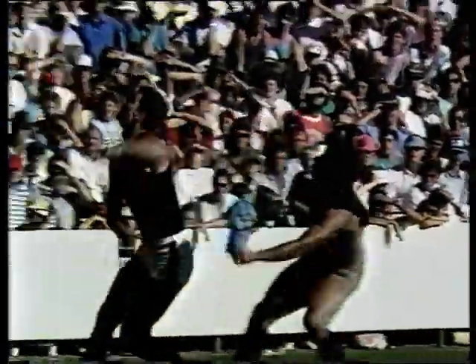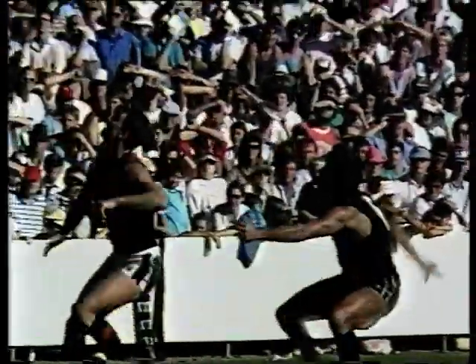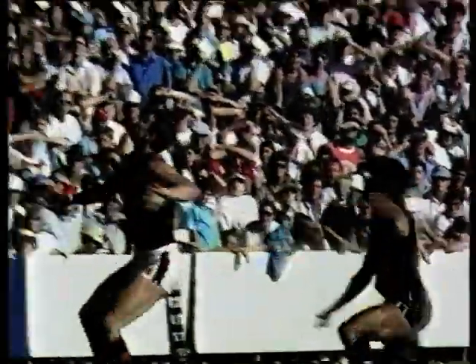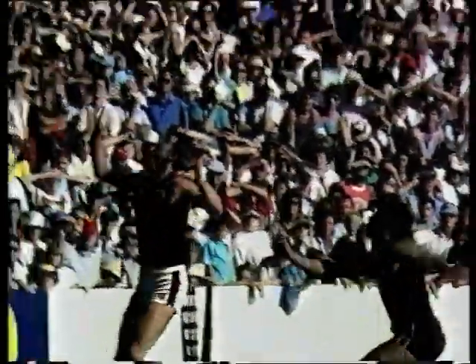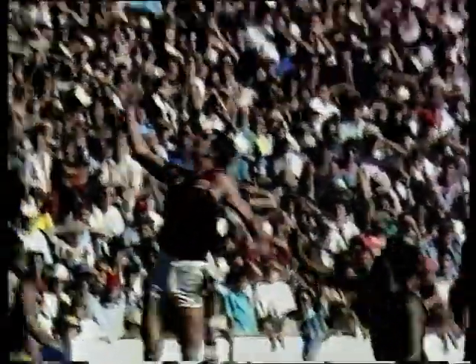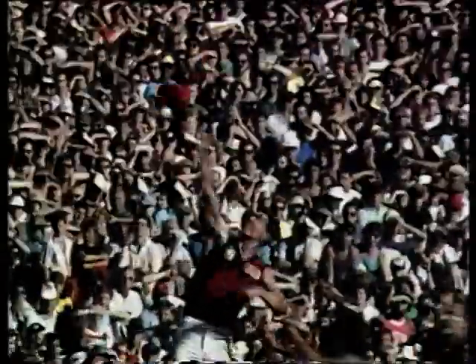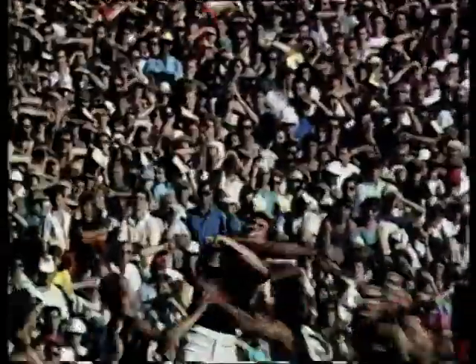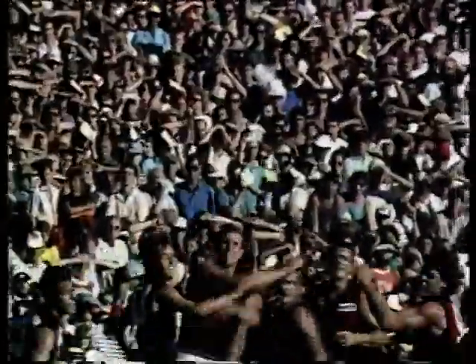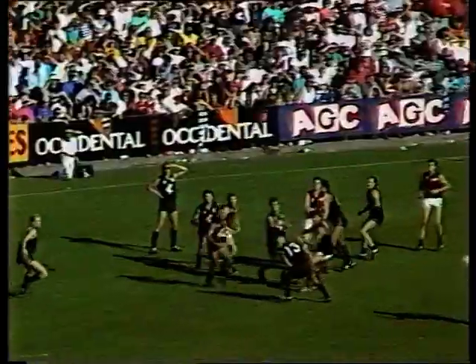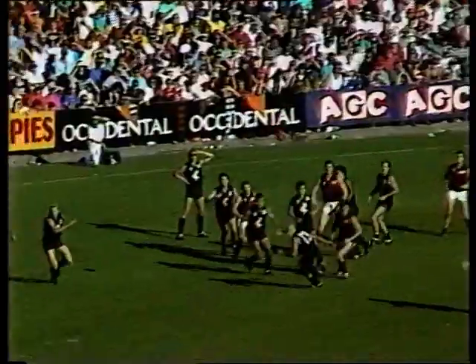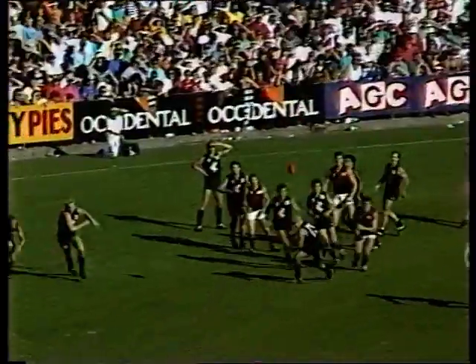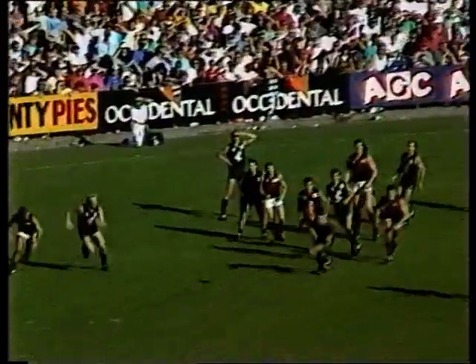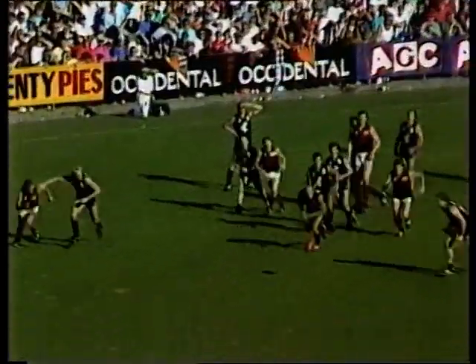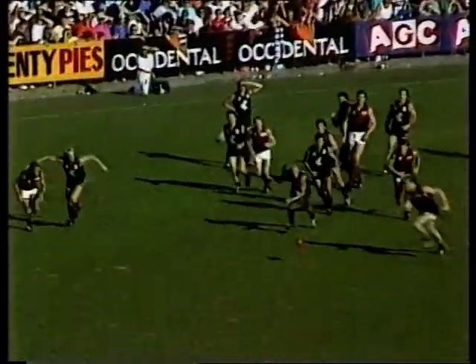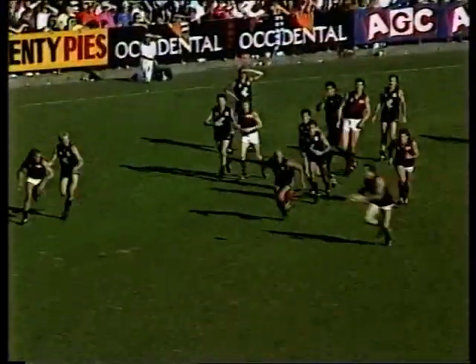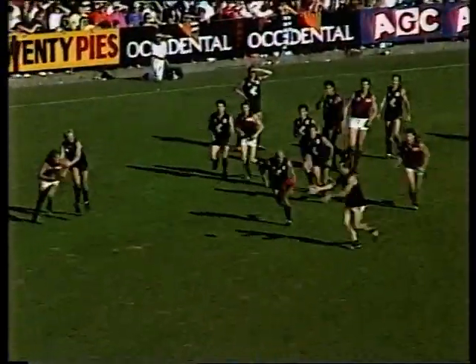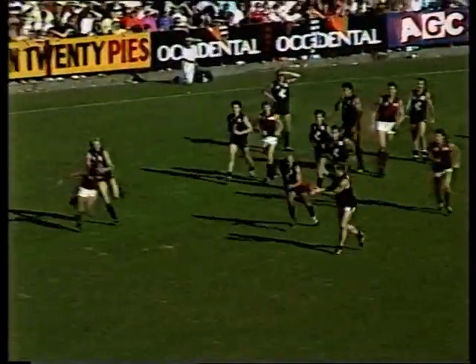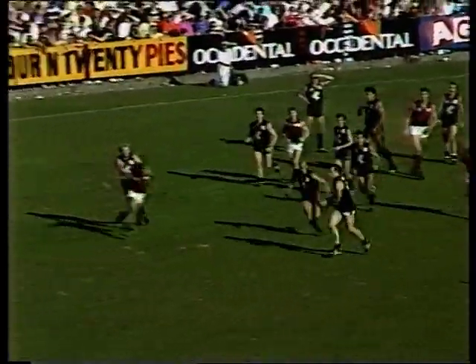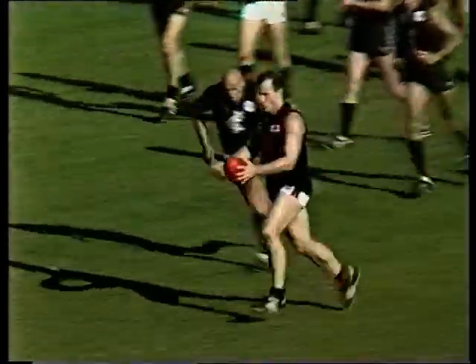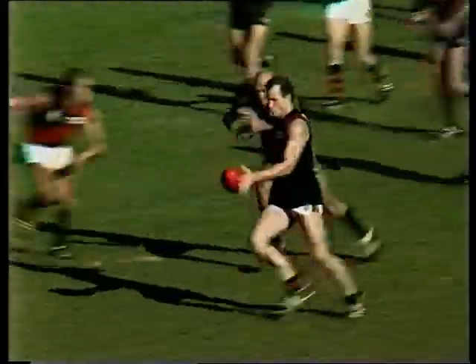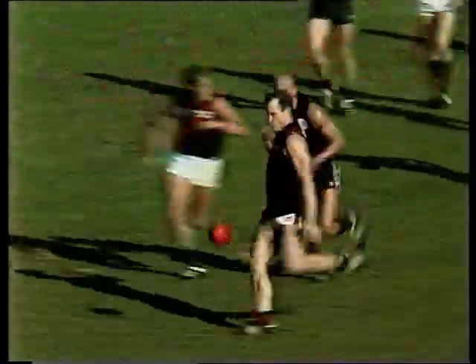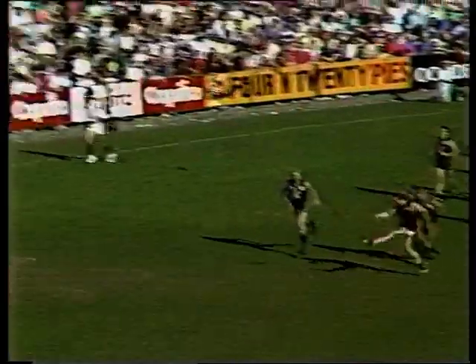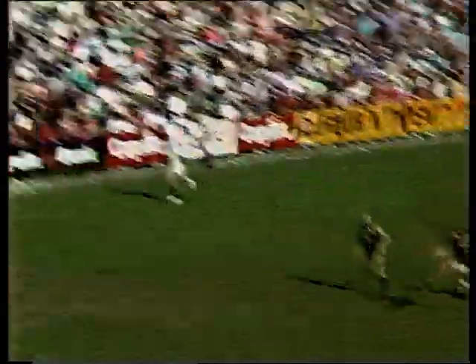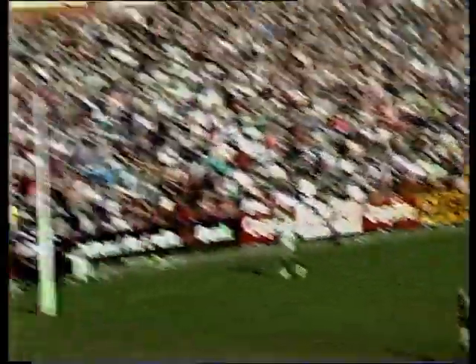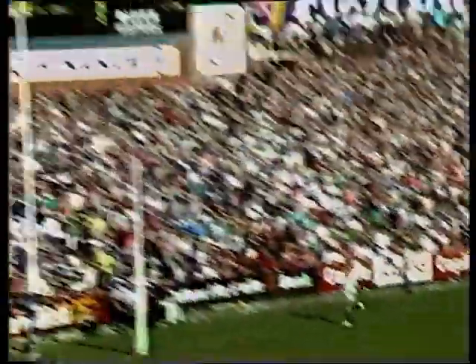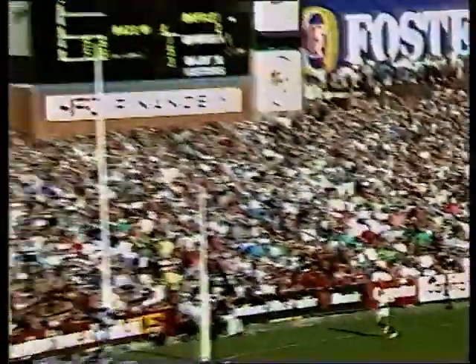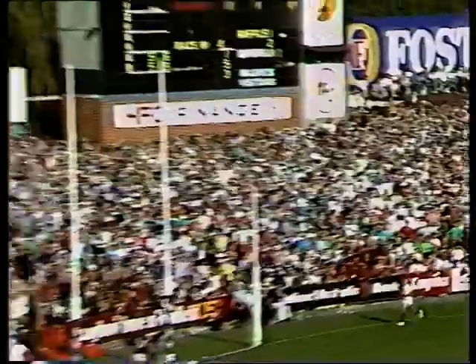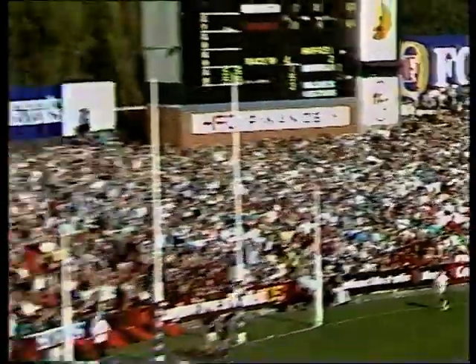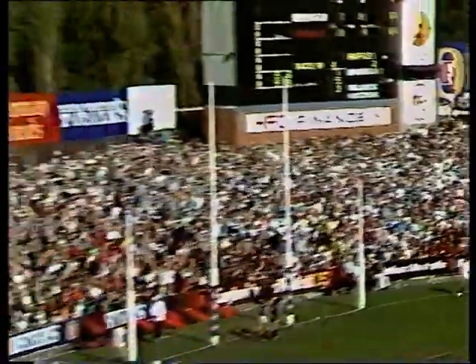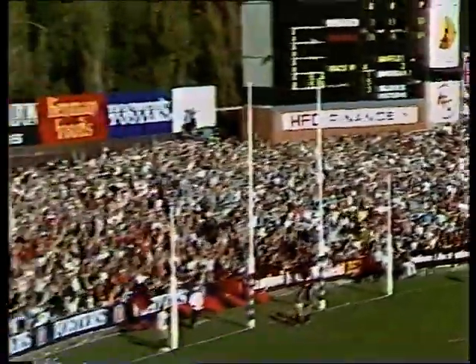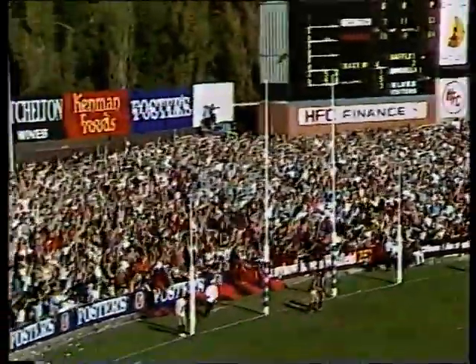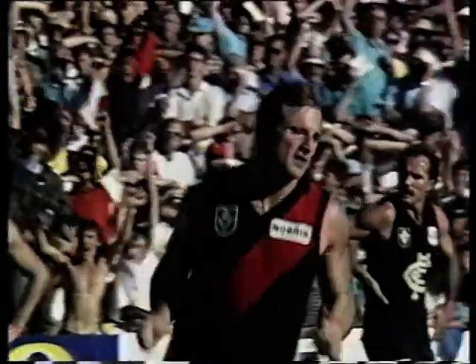Another chance for the Bombers. Salmon gets his hand to another one, and another goal comes up for Watson!